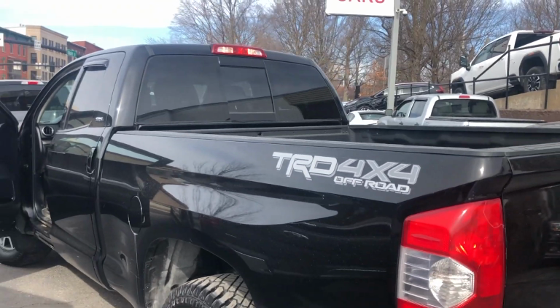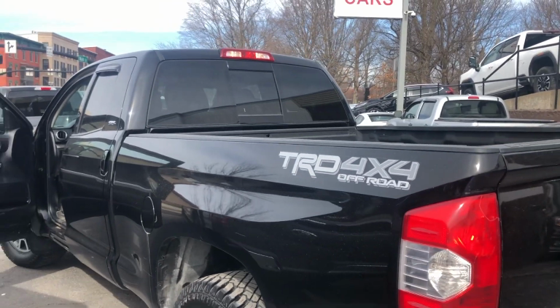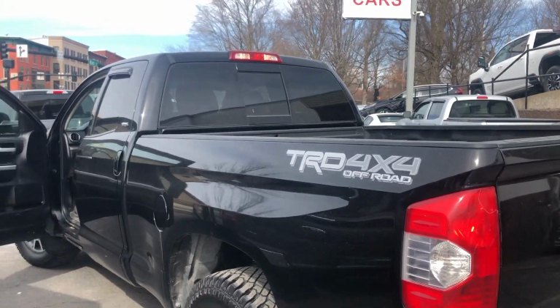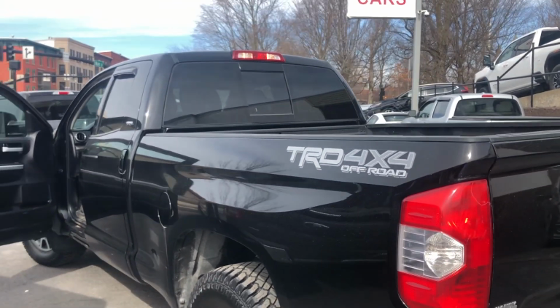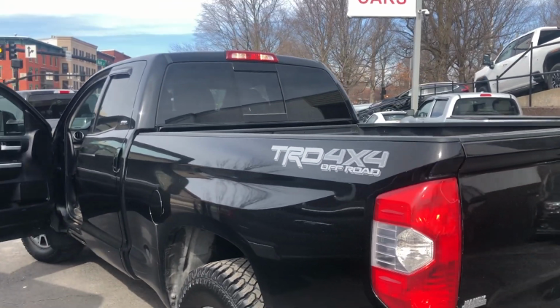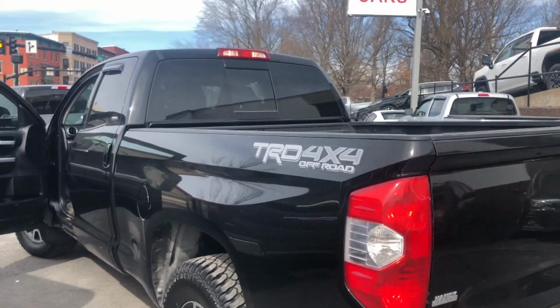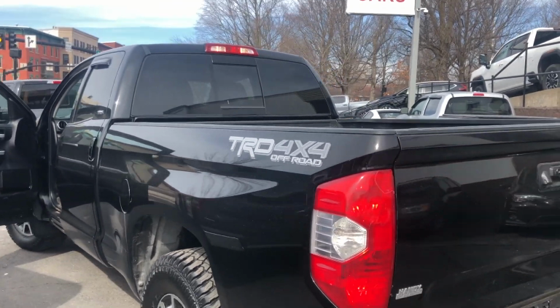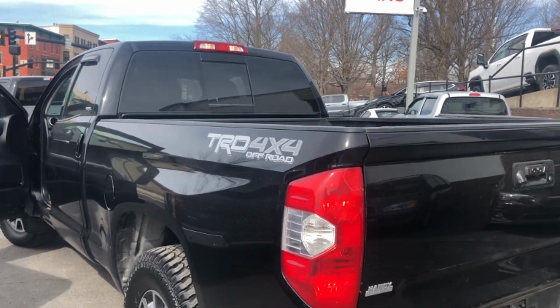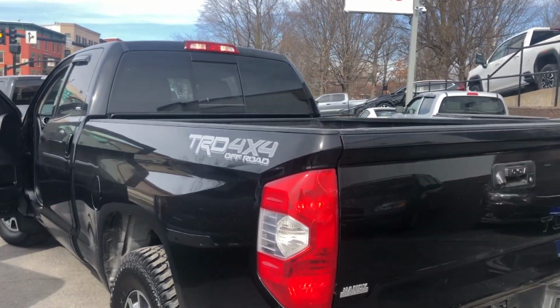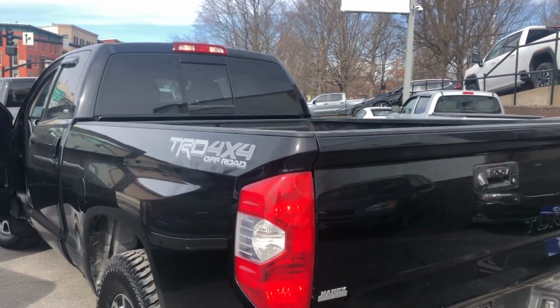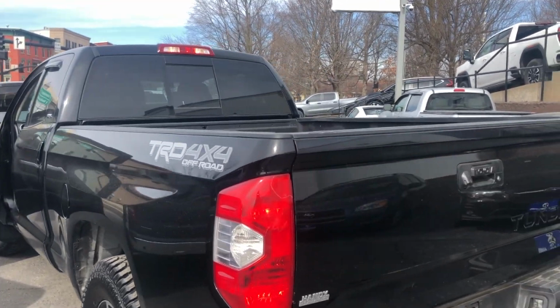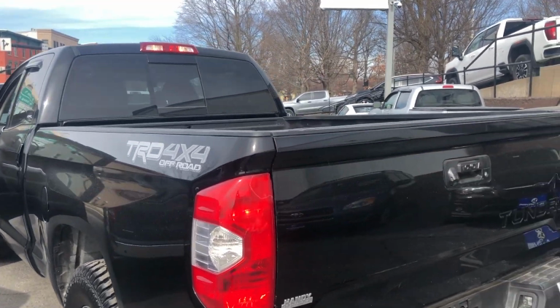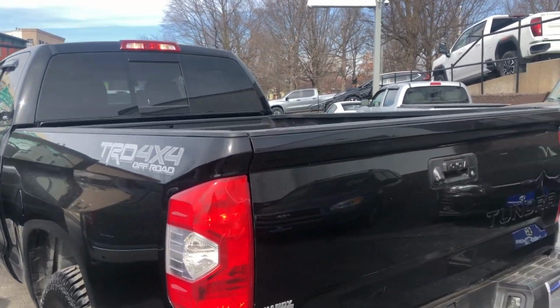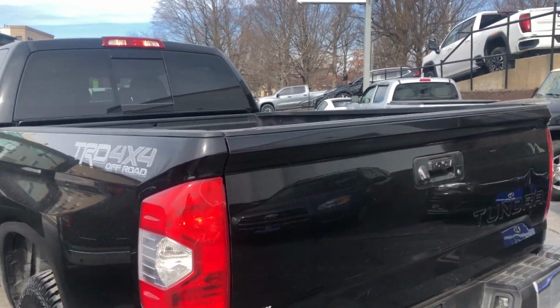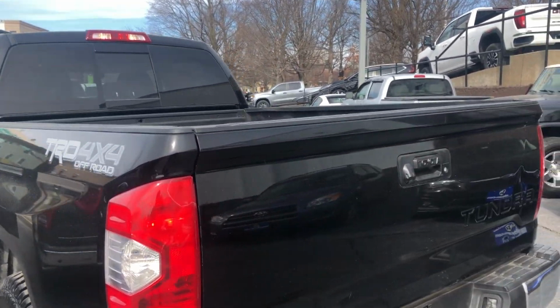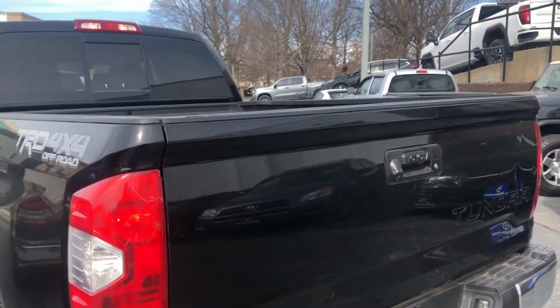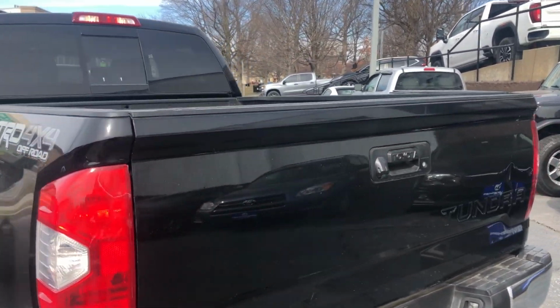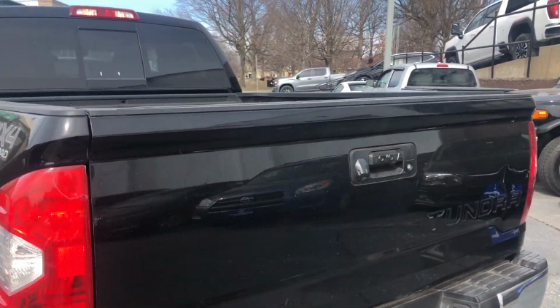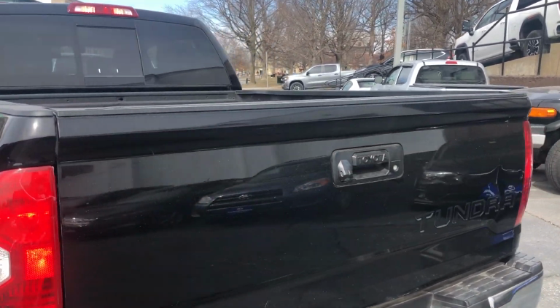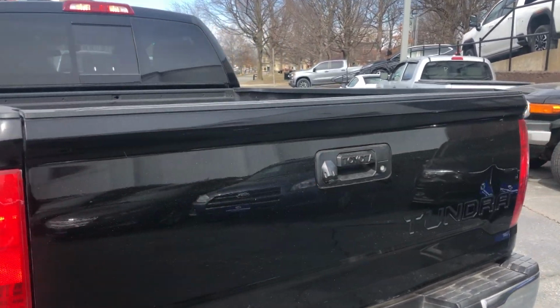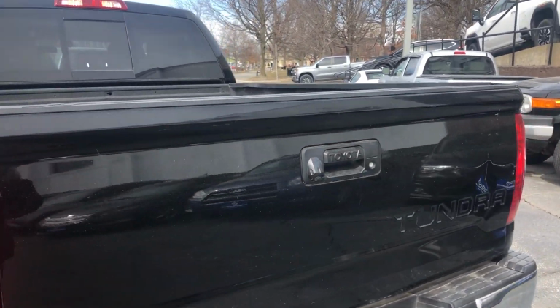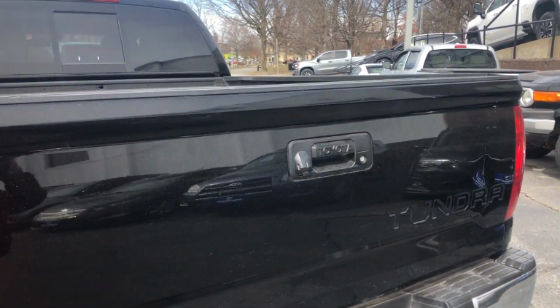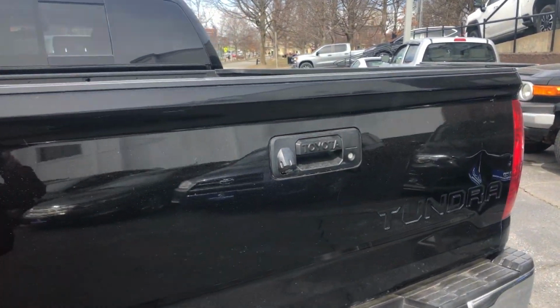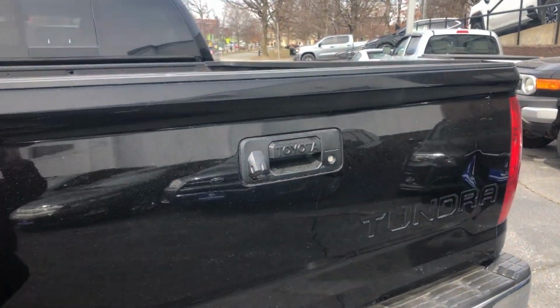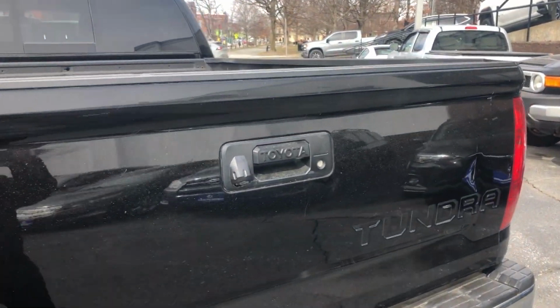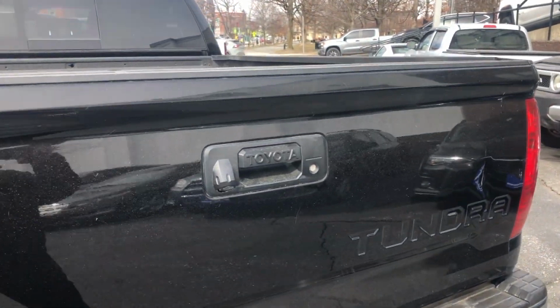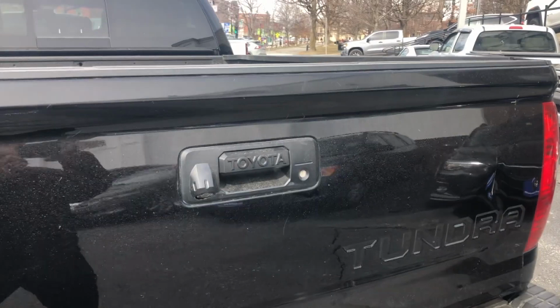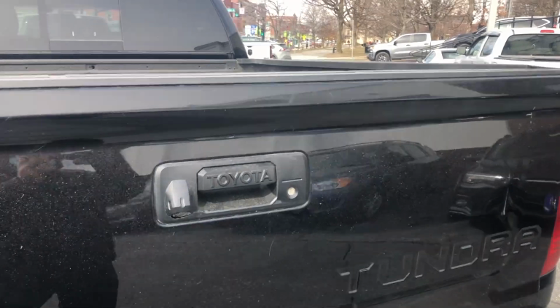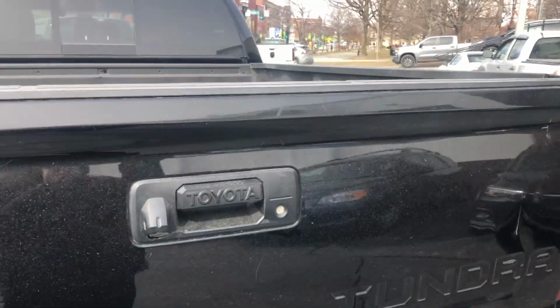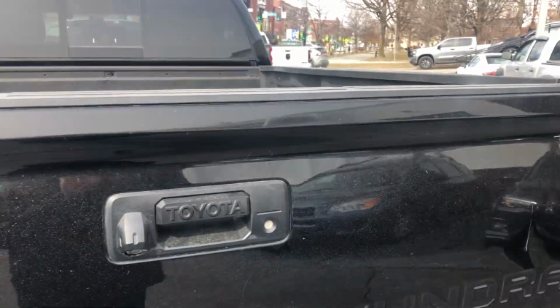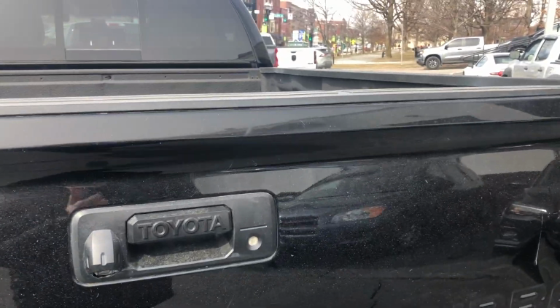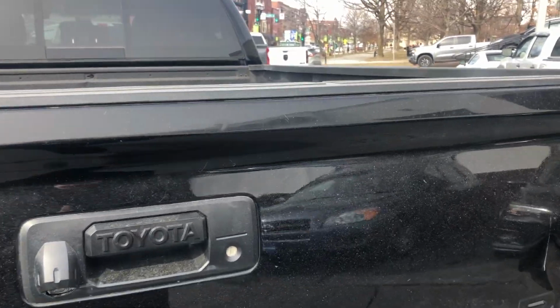It has the back-sliding rear window and backup camera.